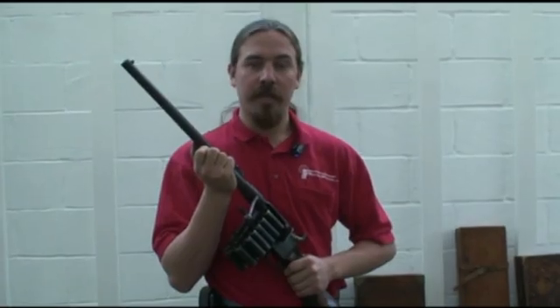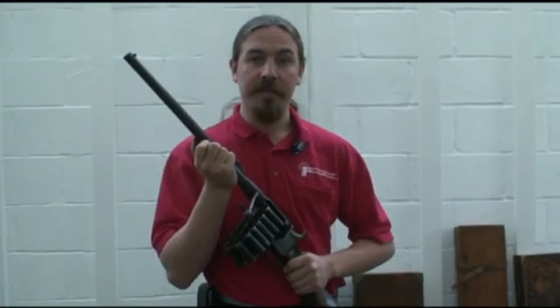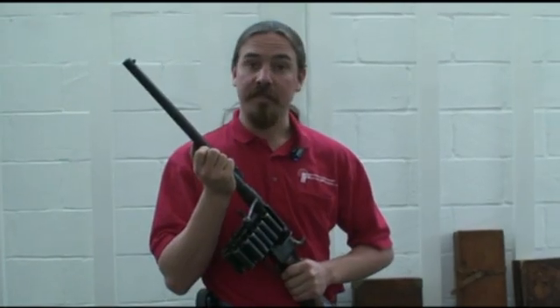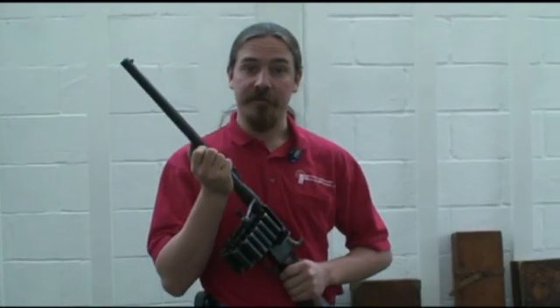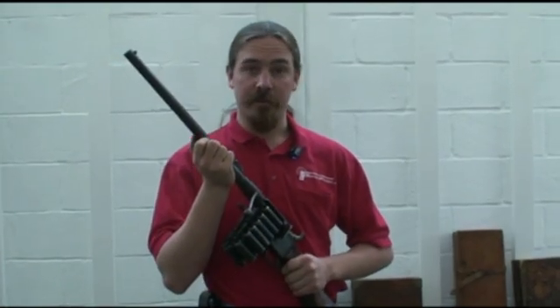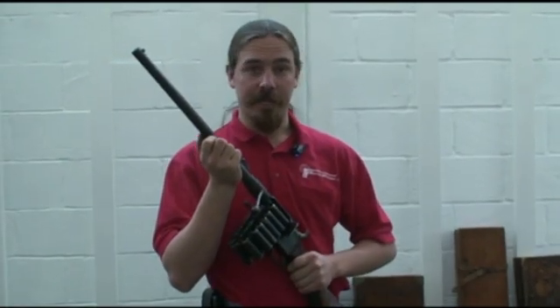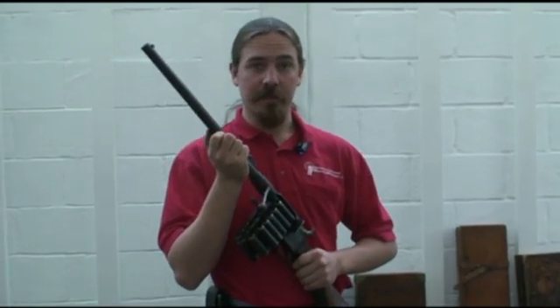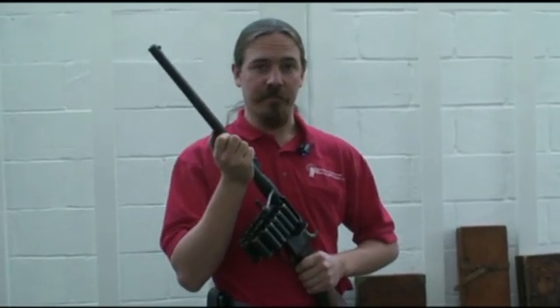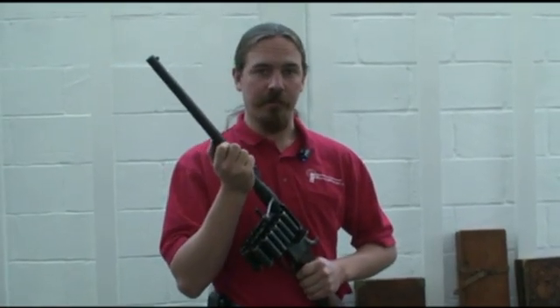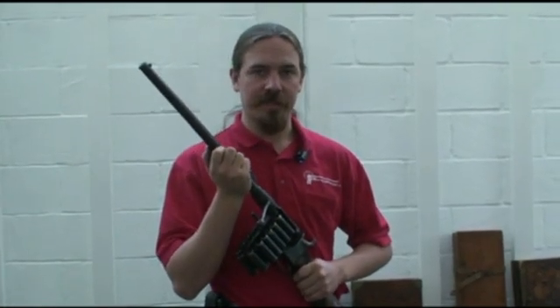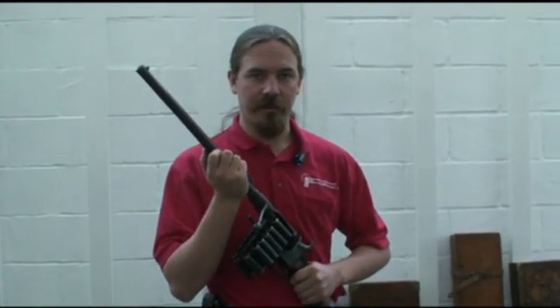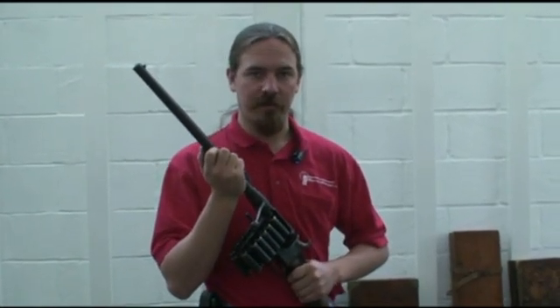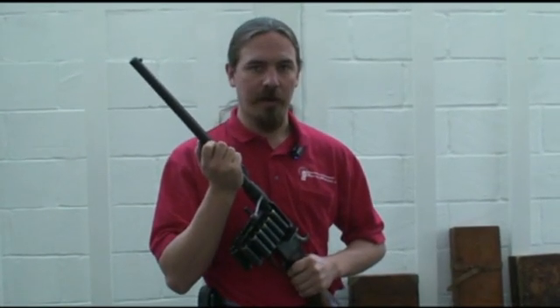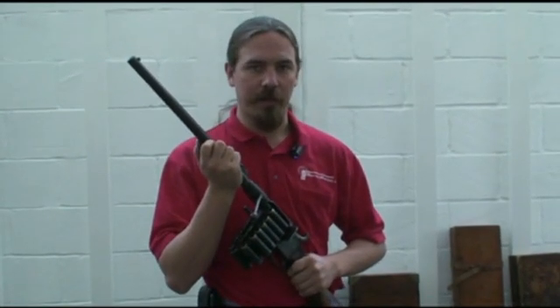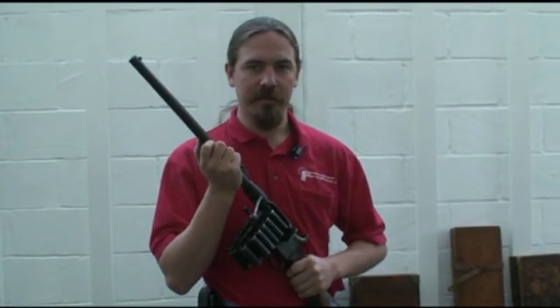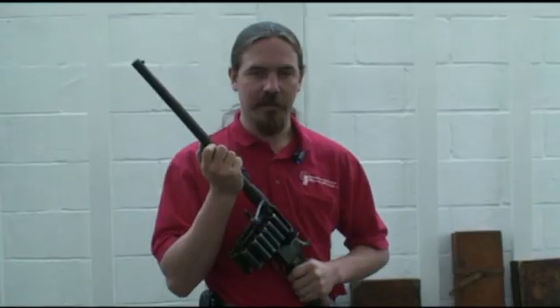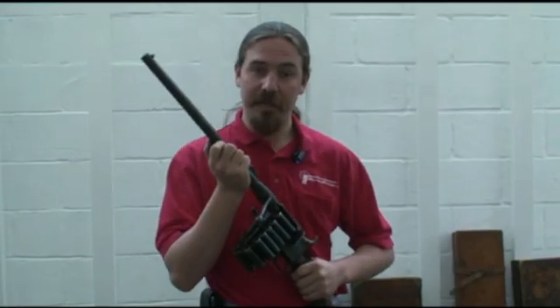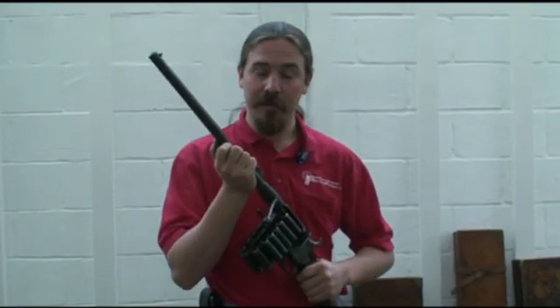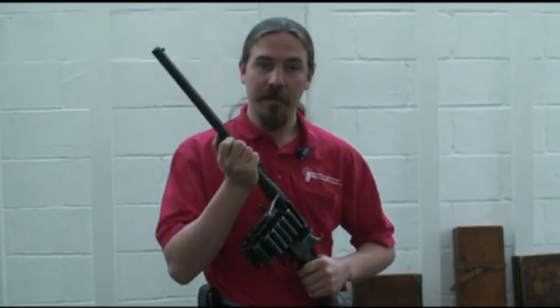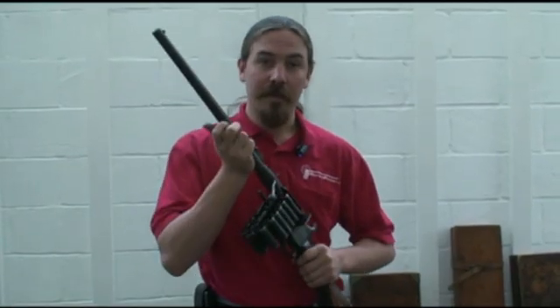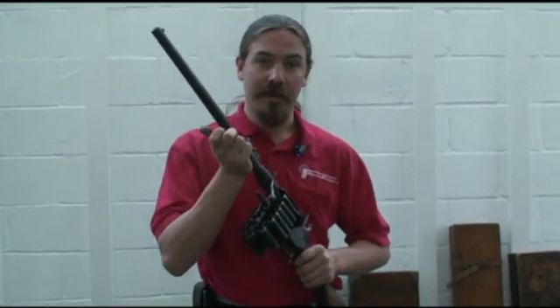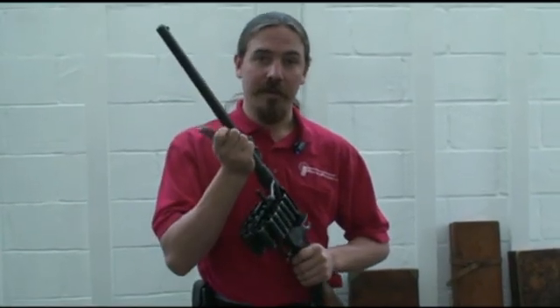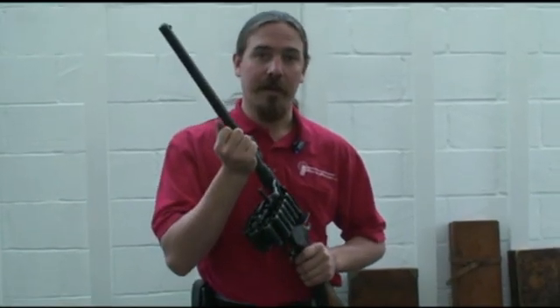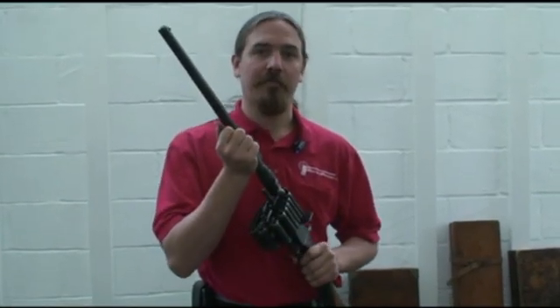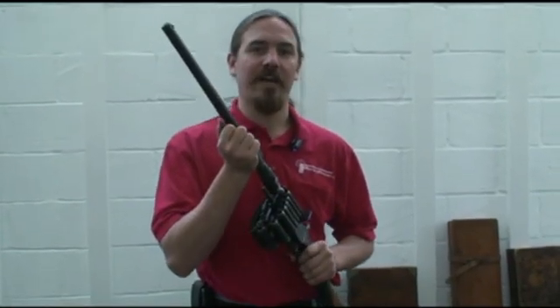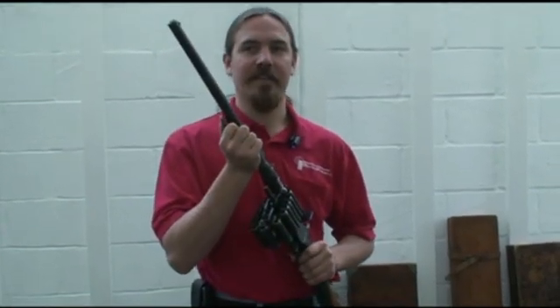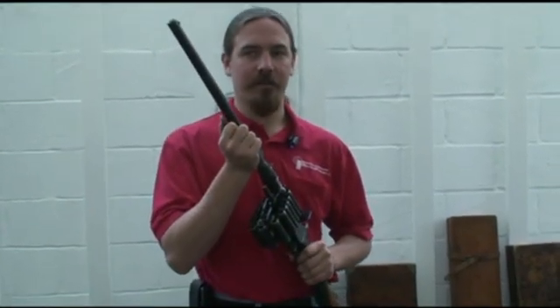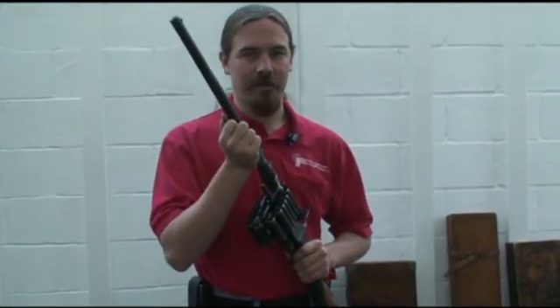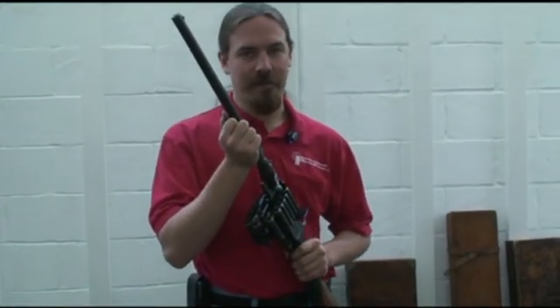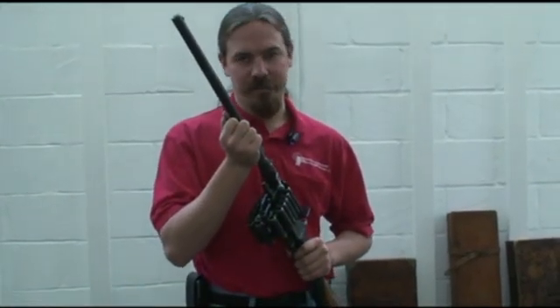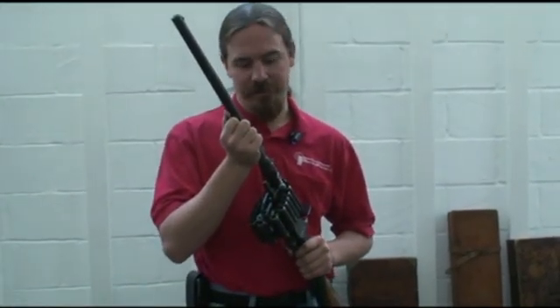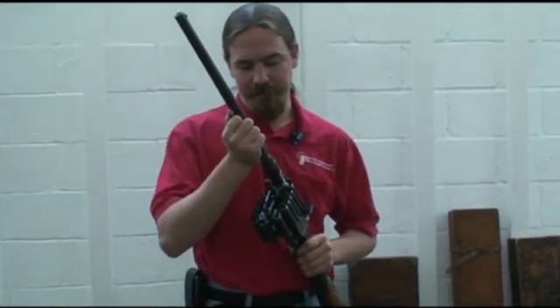Hi guys, thanks for tuning in to another video episode on Forgotten Weapons. I'm Ian, and today I have a fascinating old gun to show you.